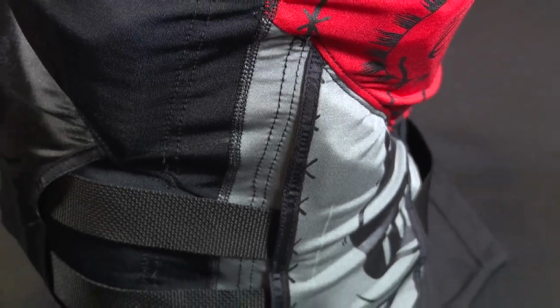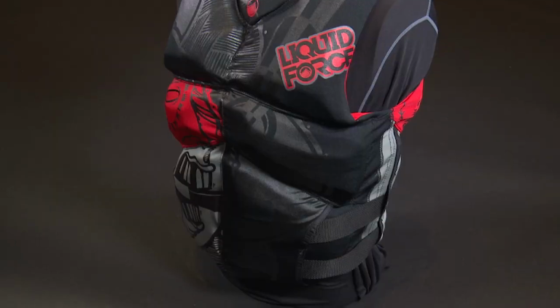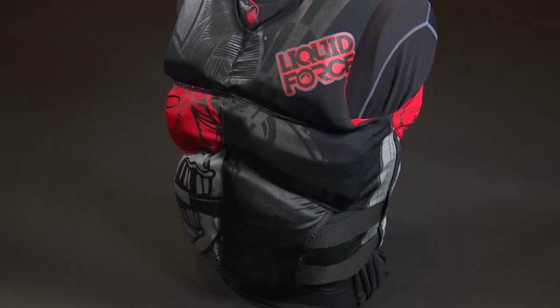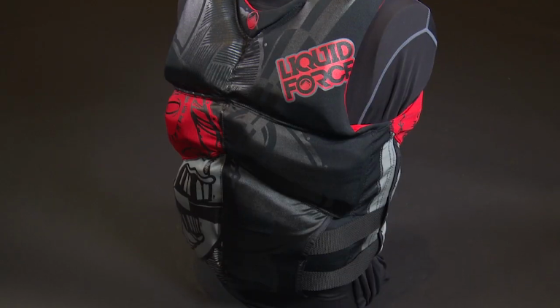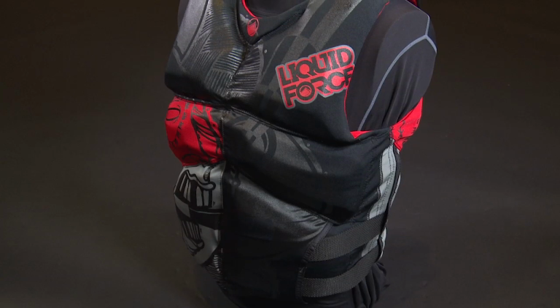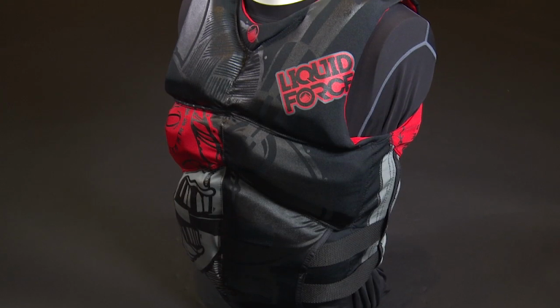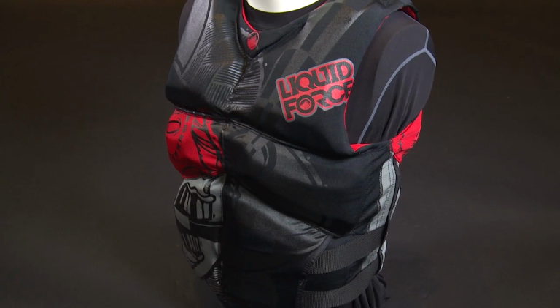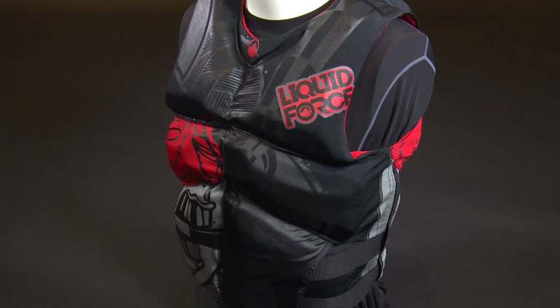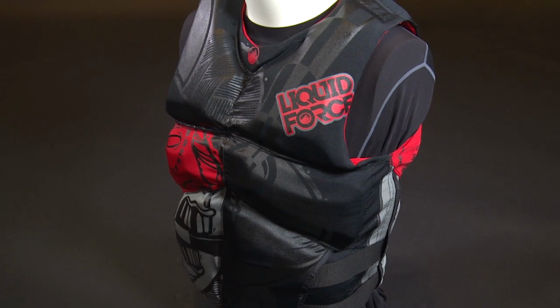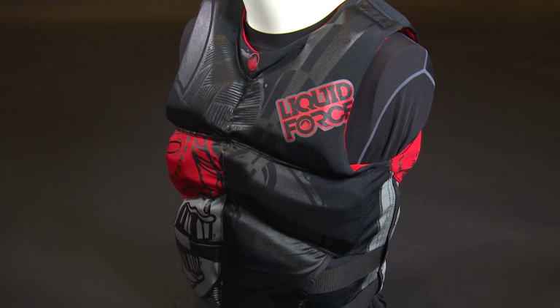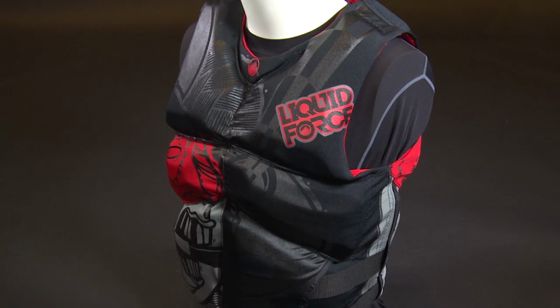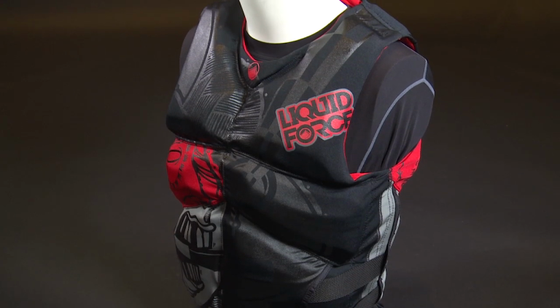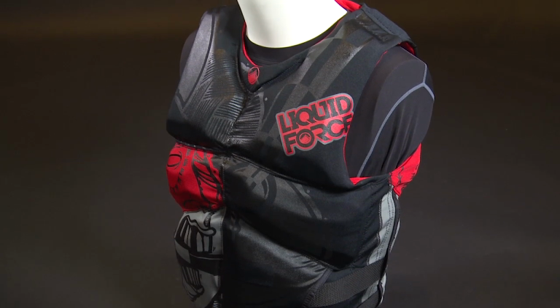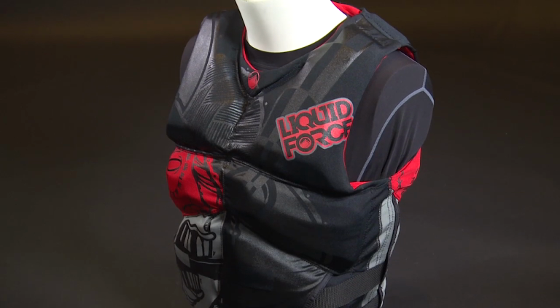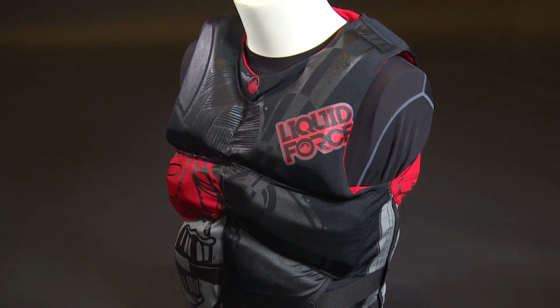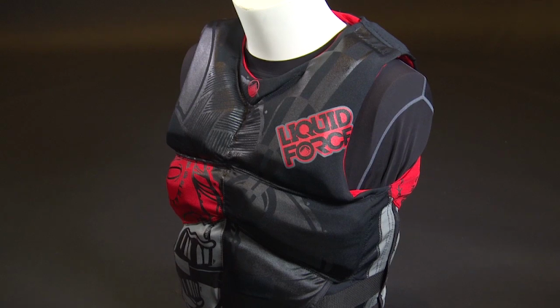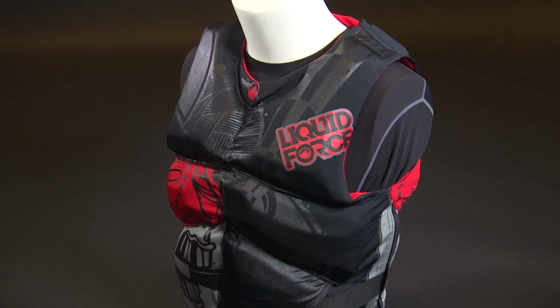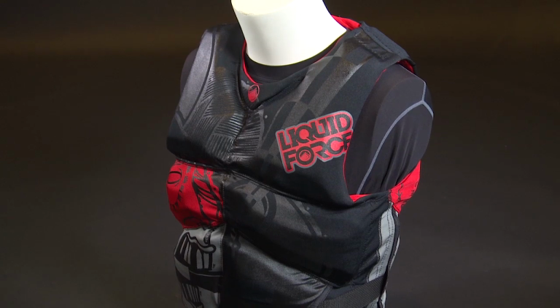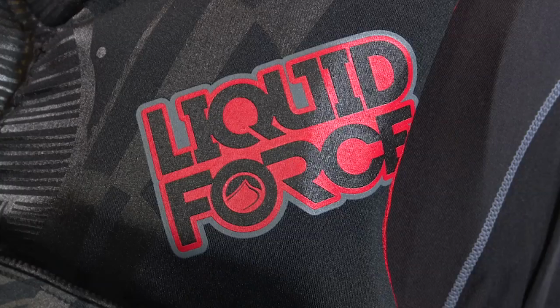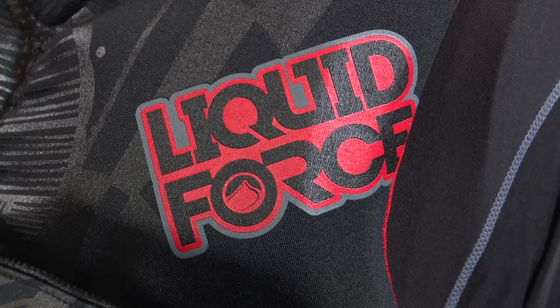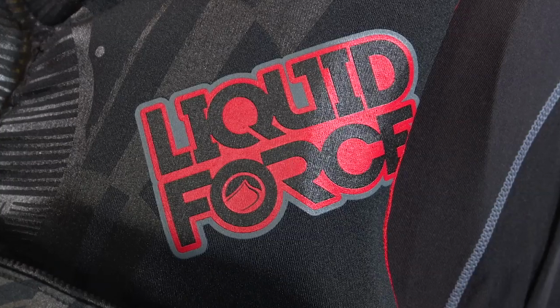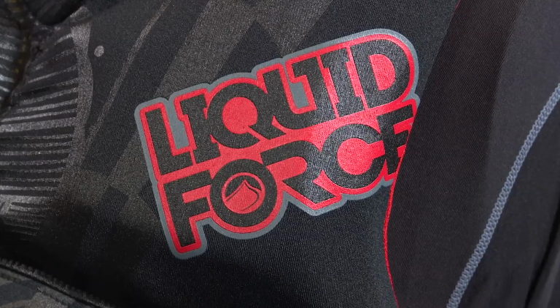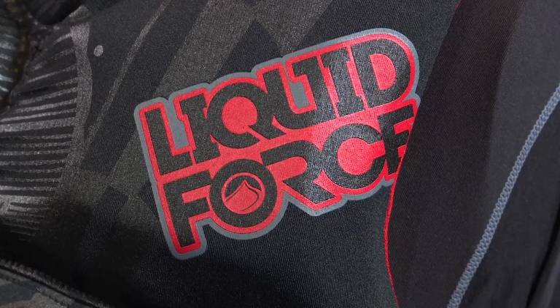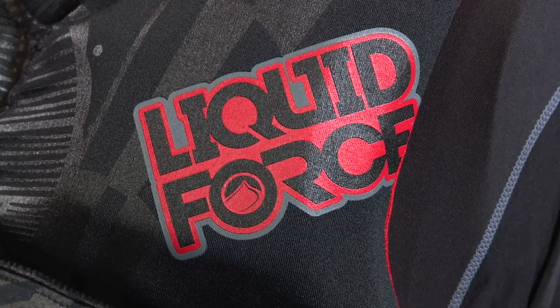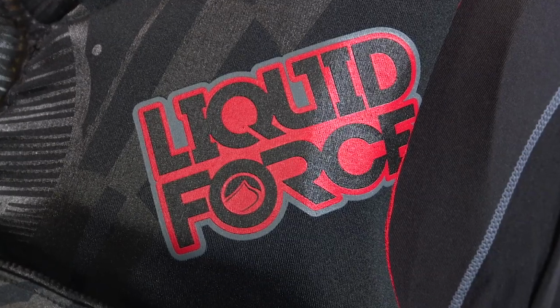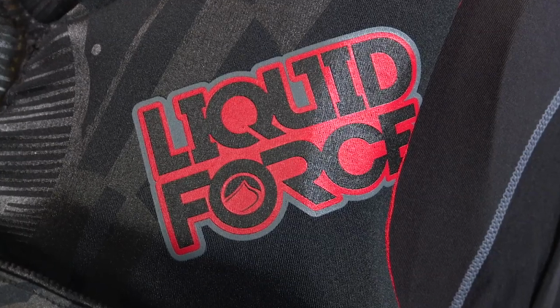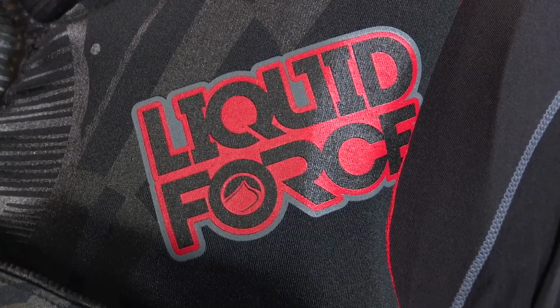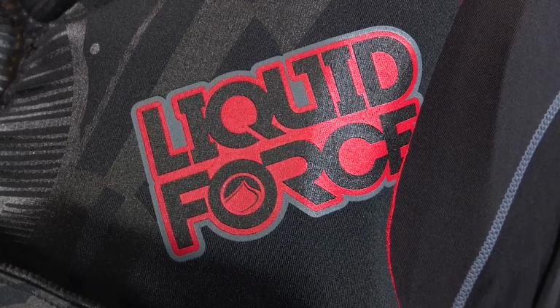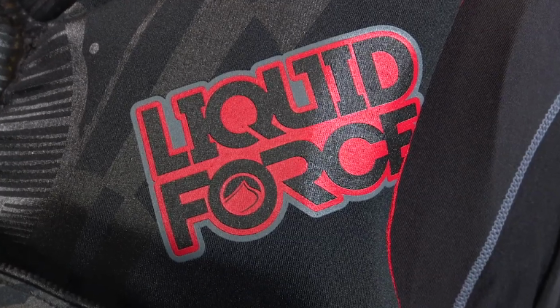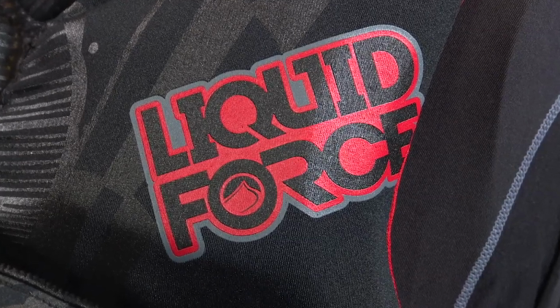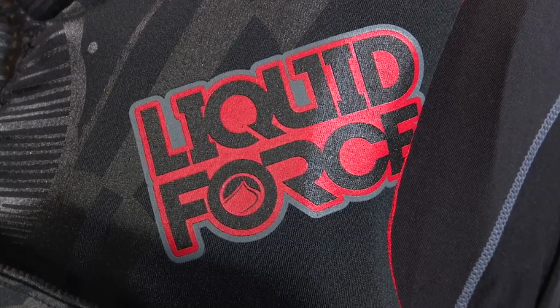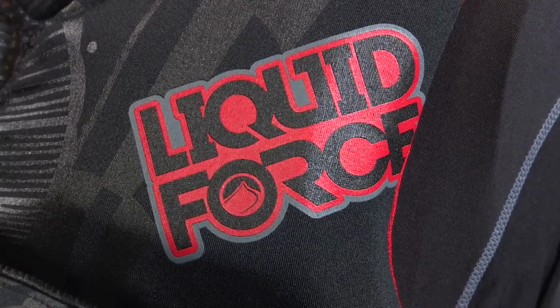Priced at $130, the vest is available in sizes small through XL. For more information visit LiquidForce.com.